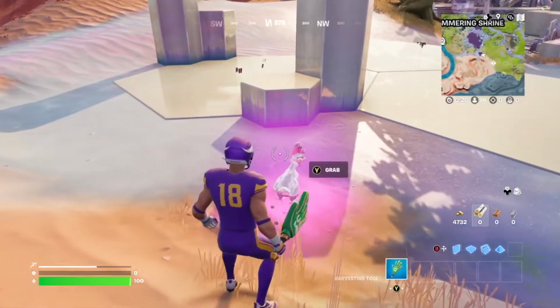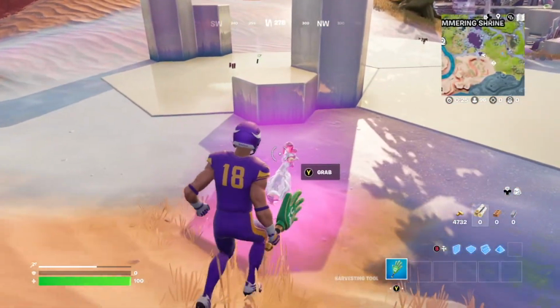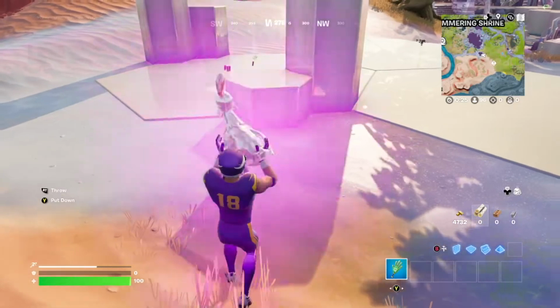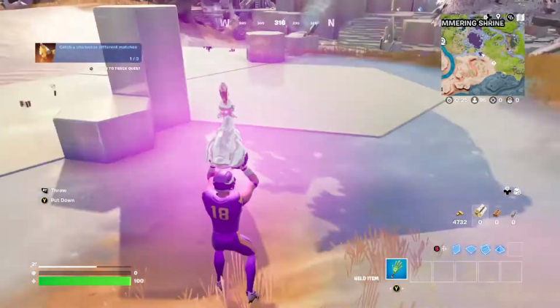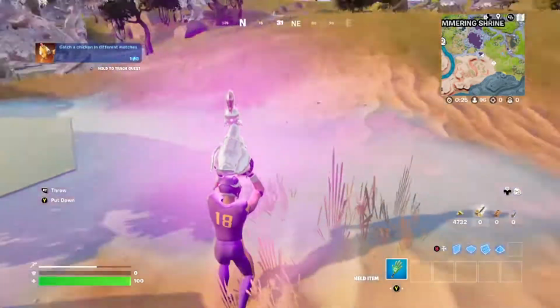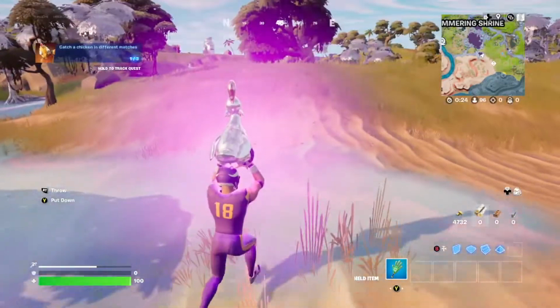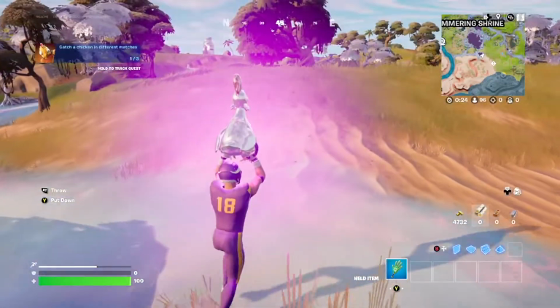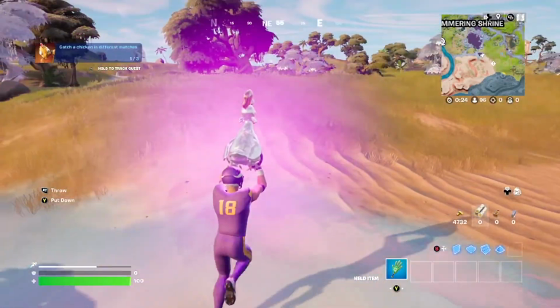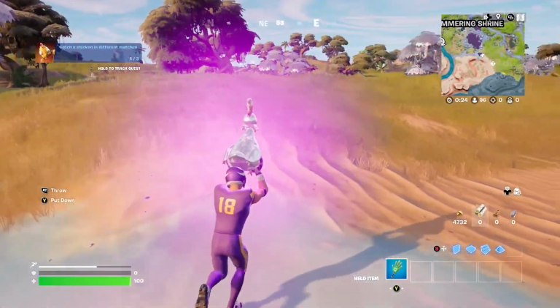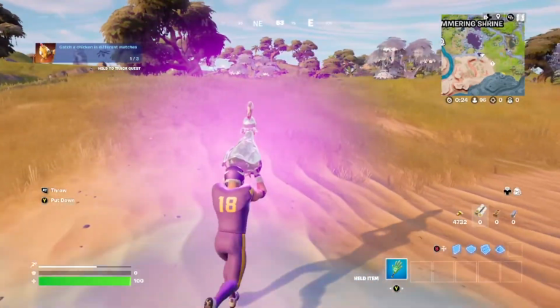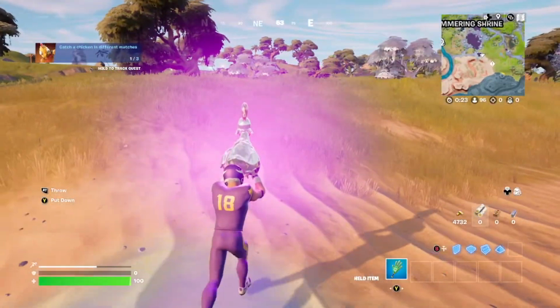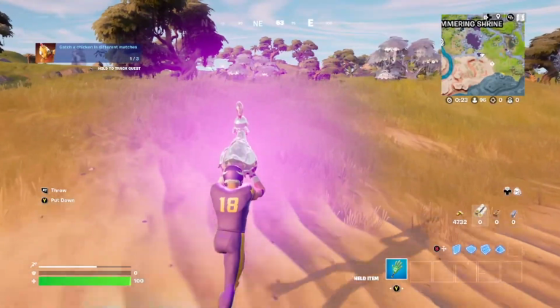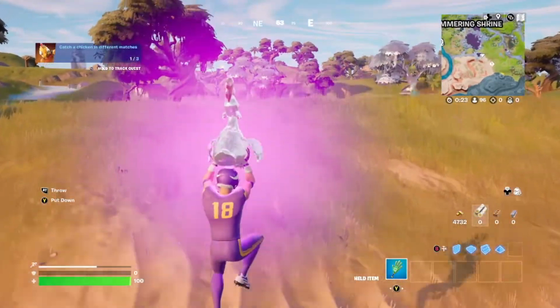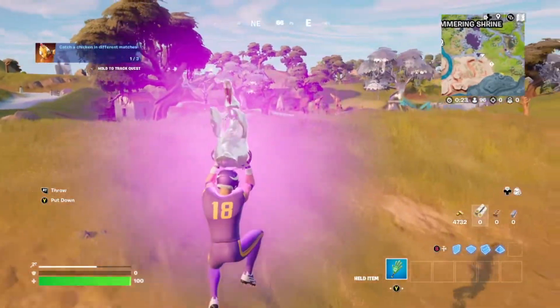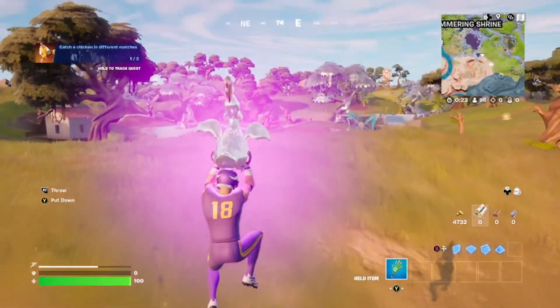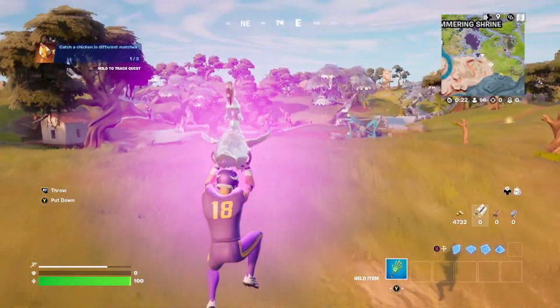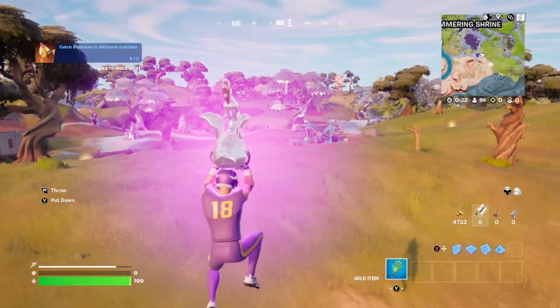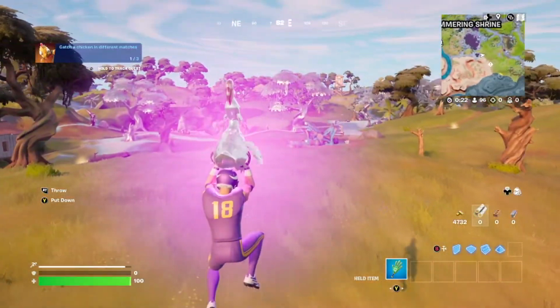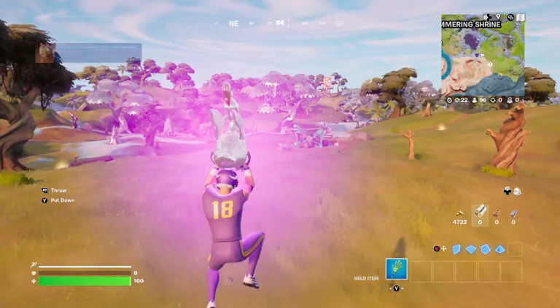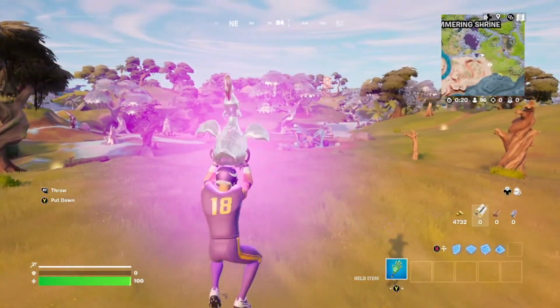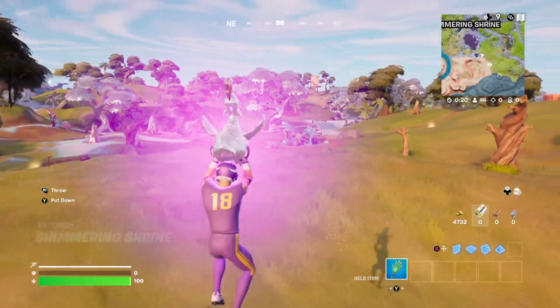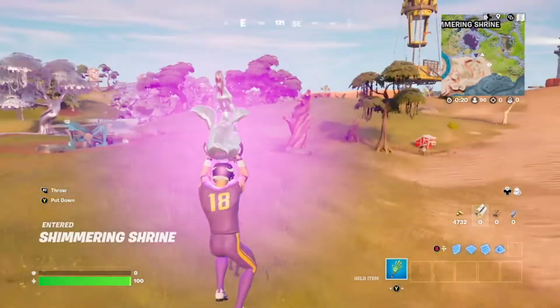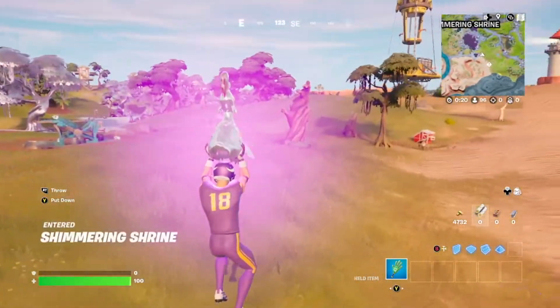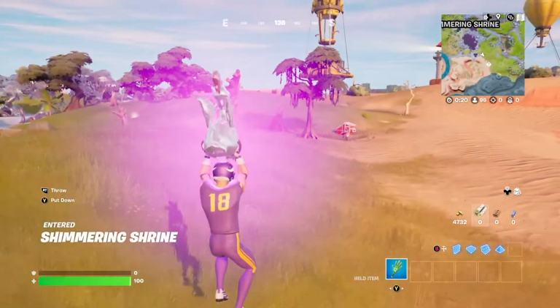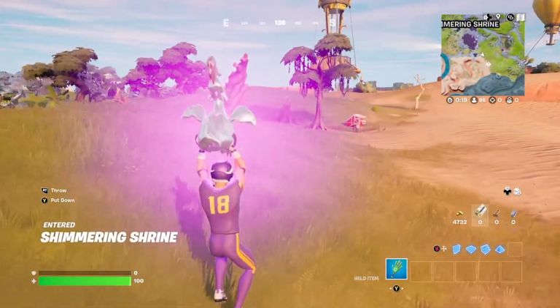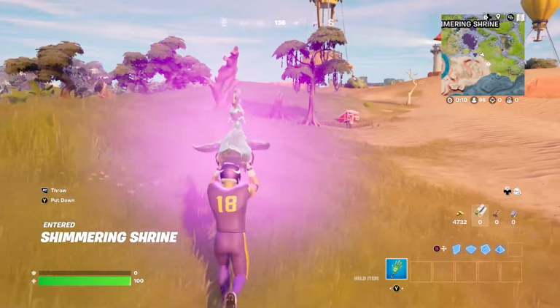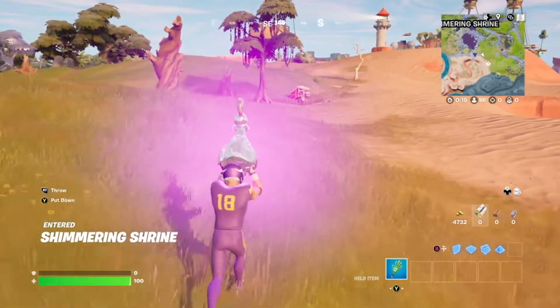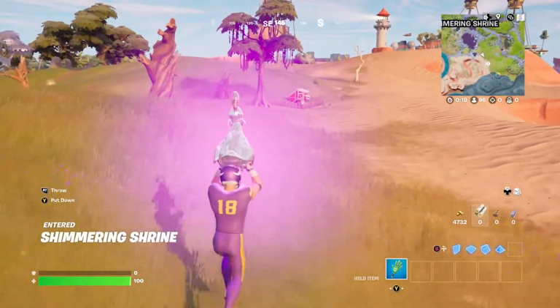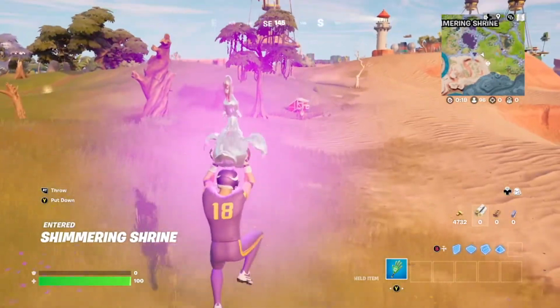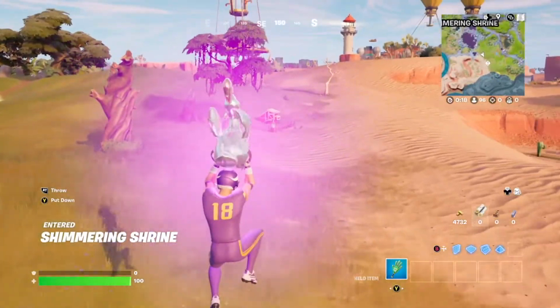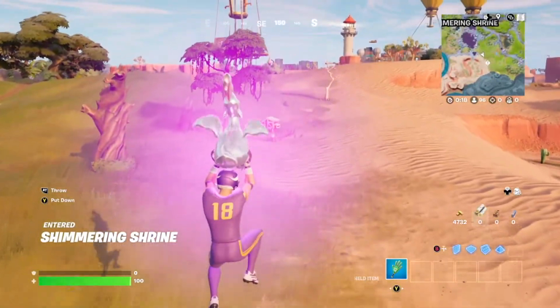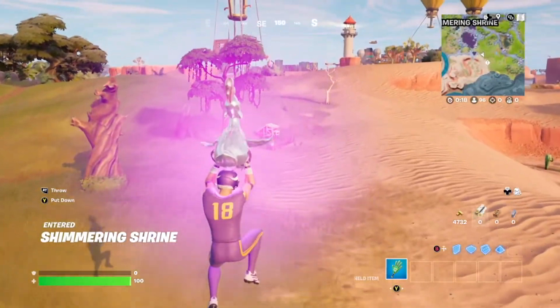First, land near the Fort Jonesy area where you can easily gather a chicken and return it to its pen for an easy 20,000 XP.